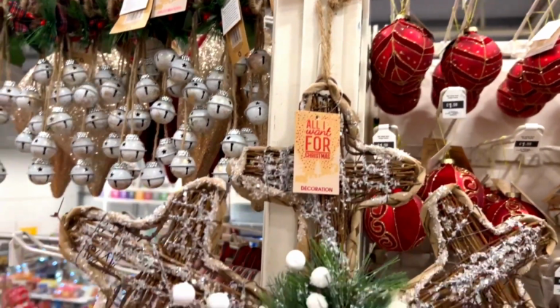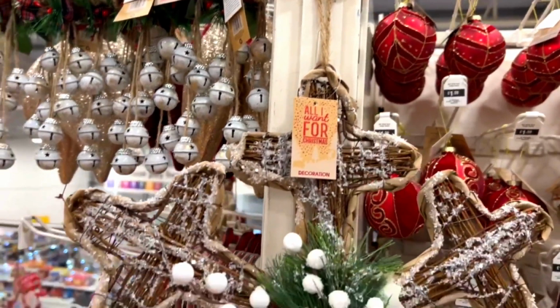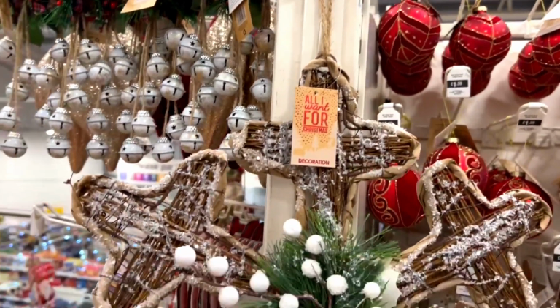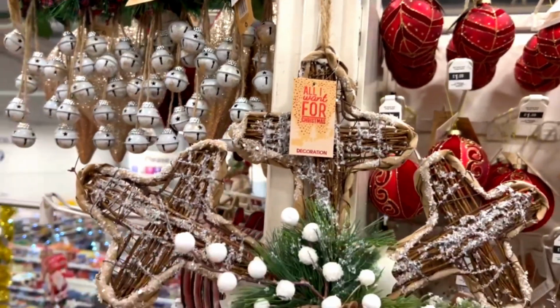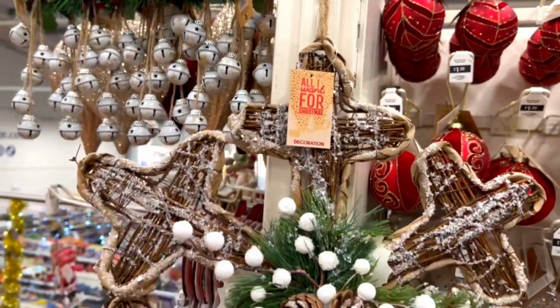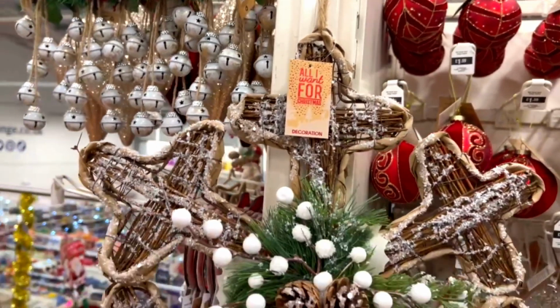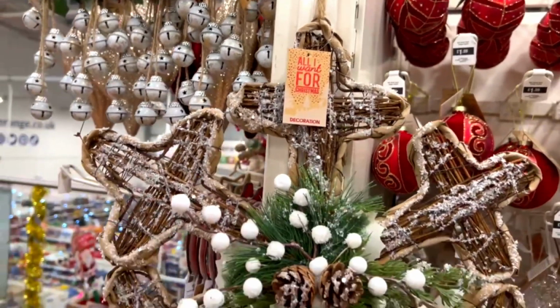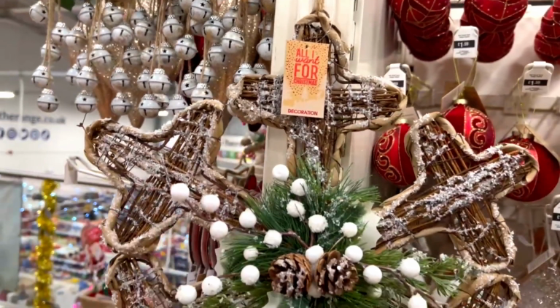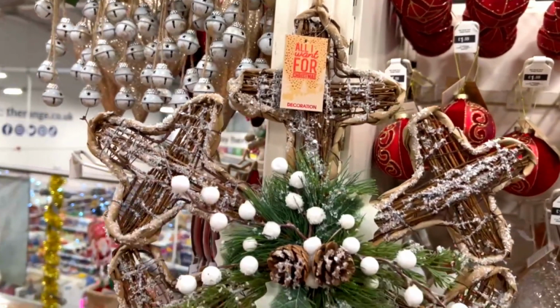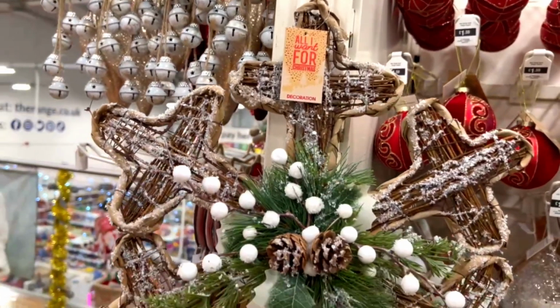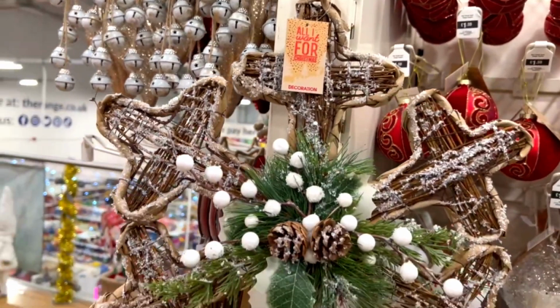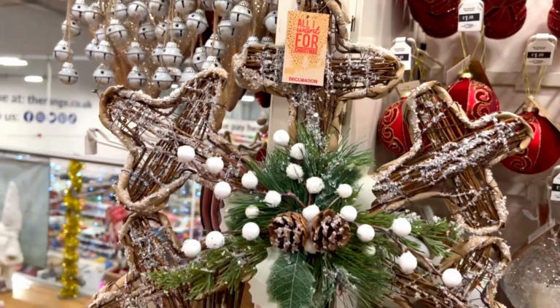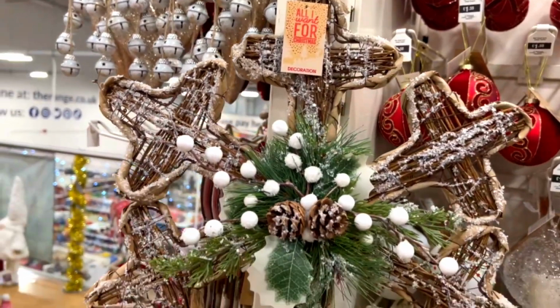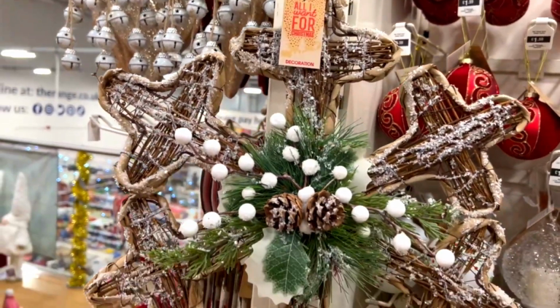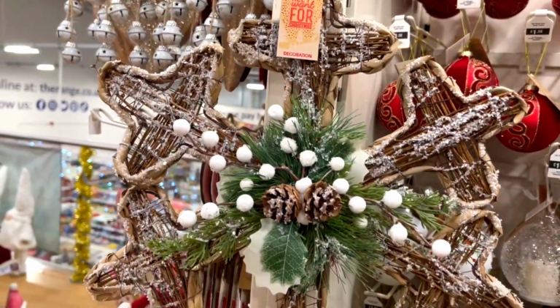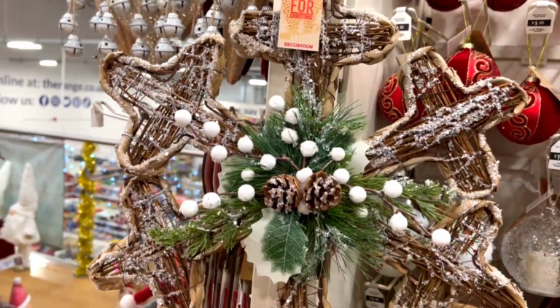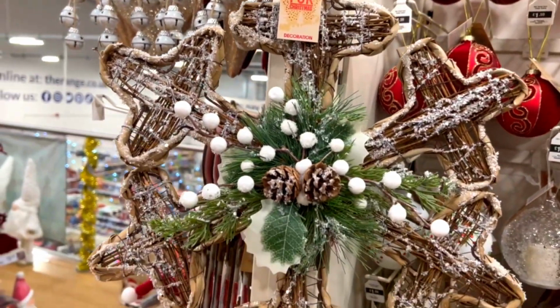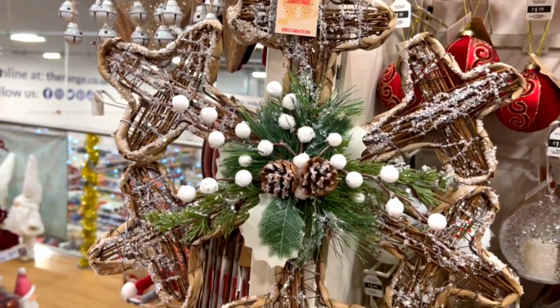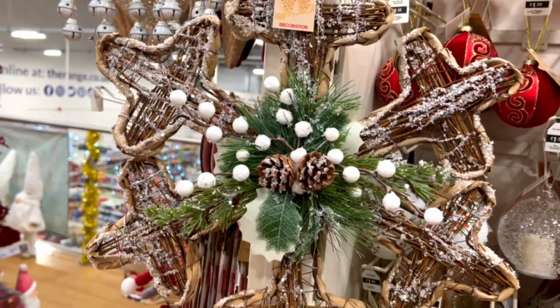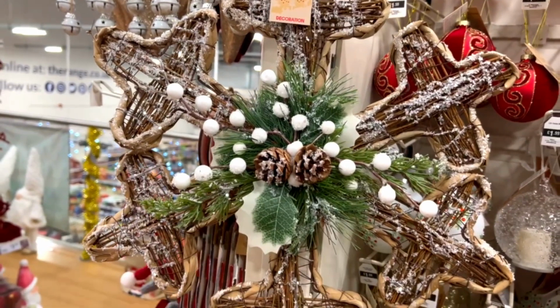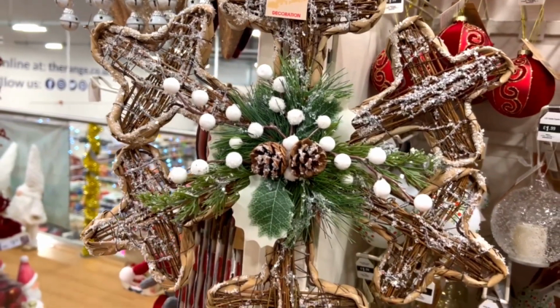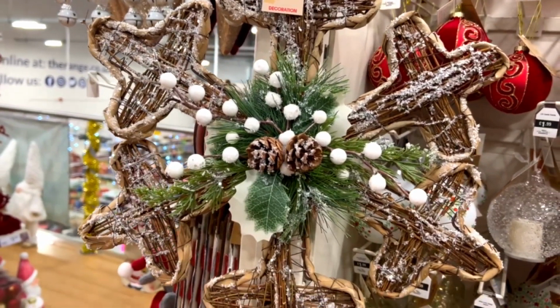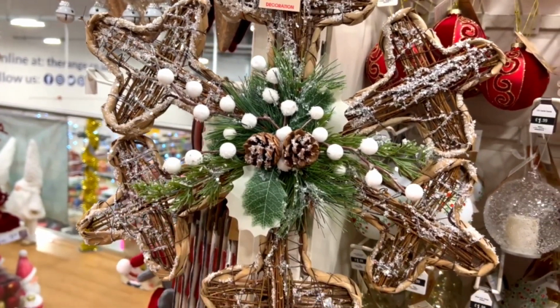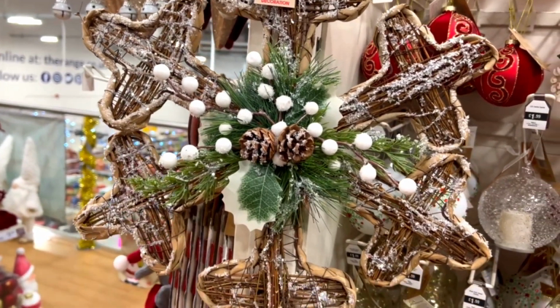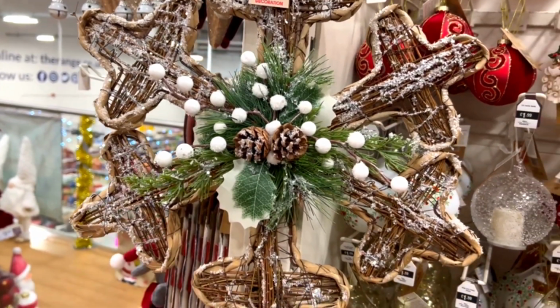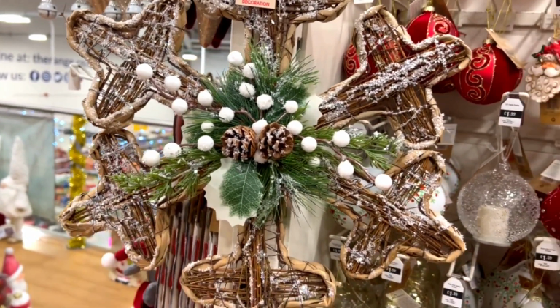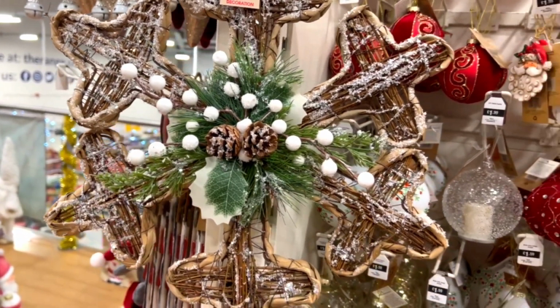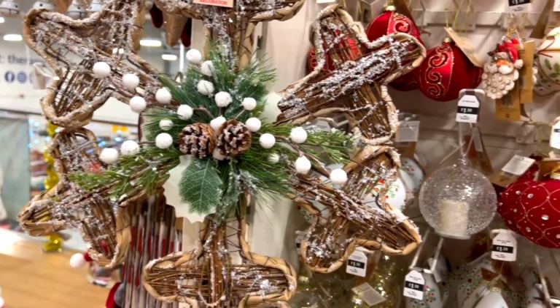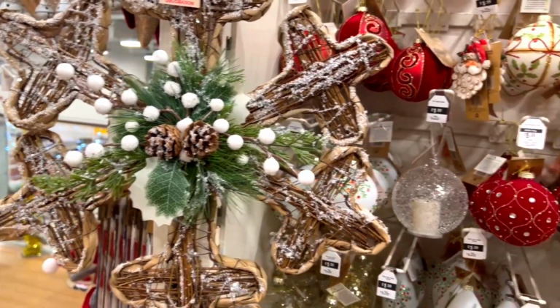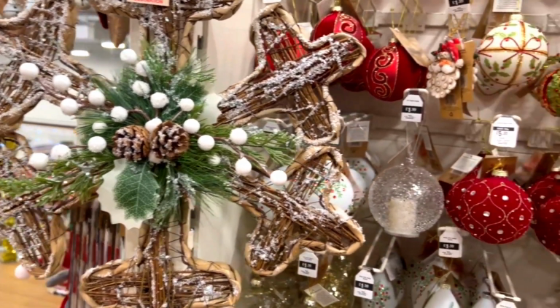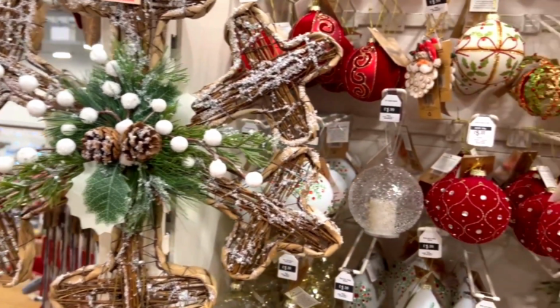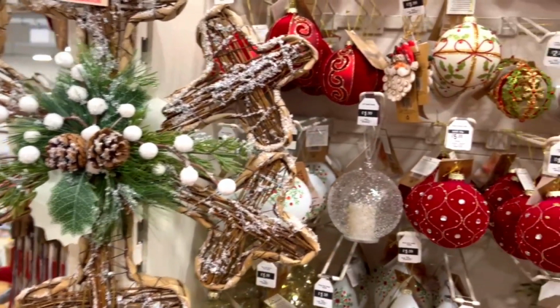This beautiful rattan snowflake was £11.99 and would be perfect on your front door or in a window.